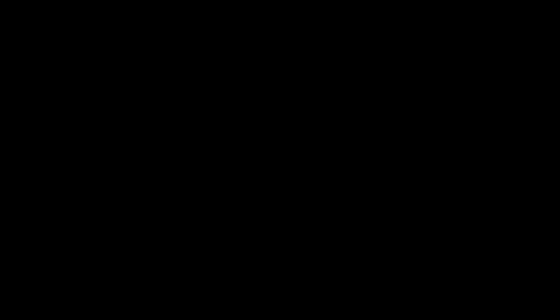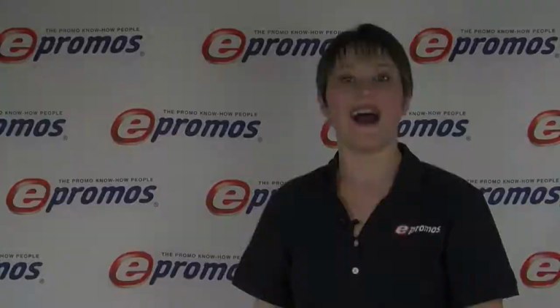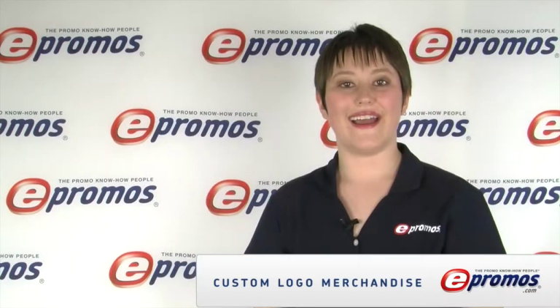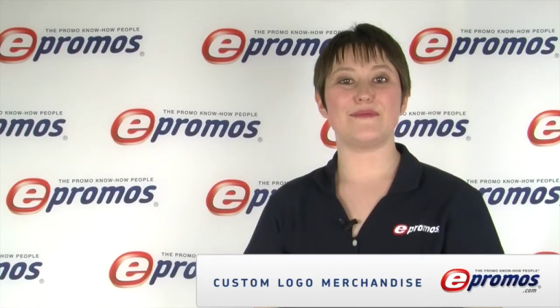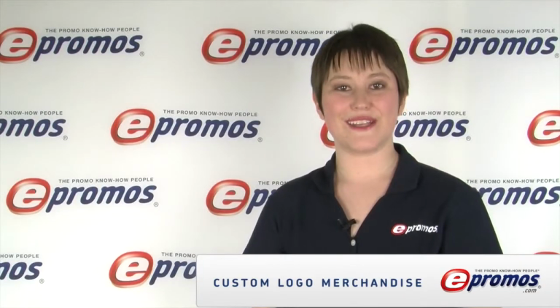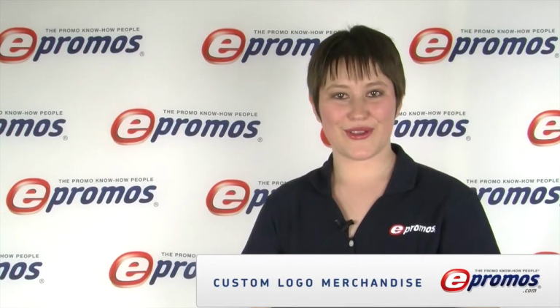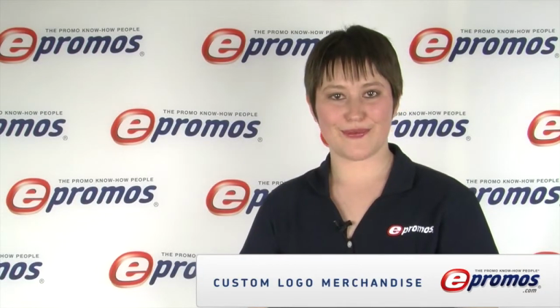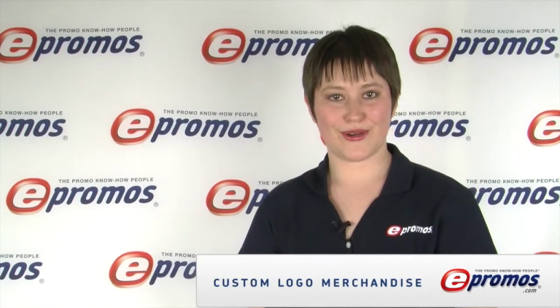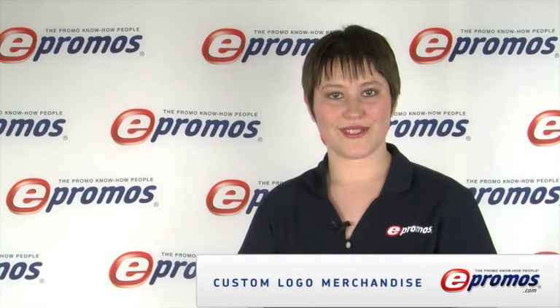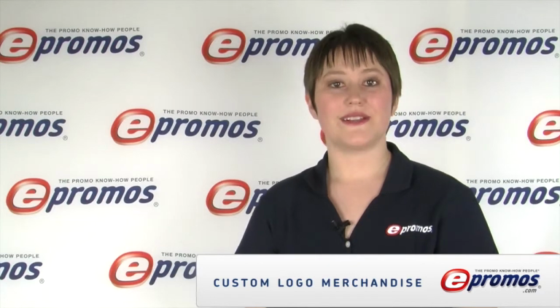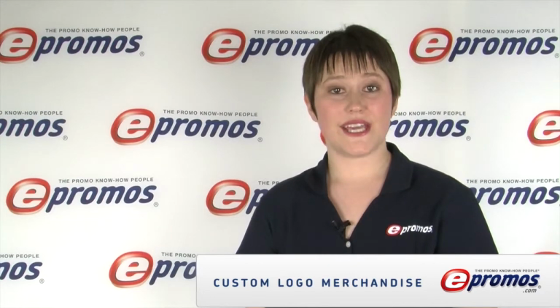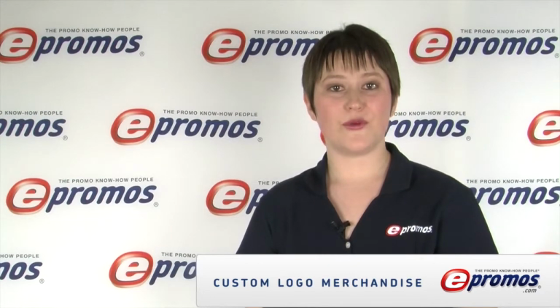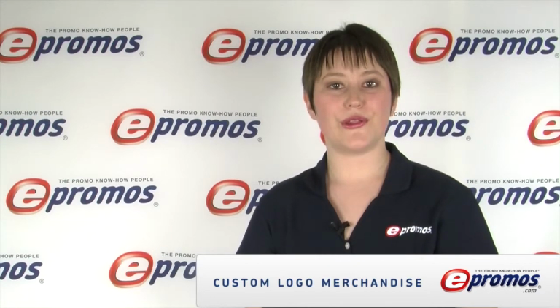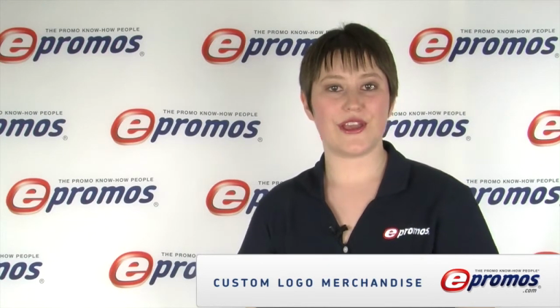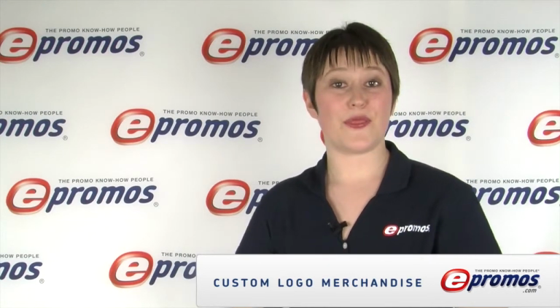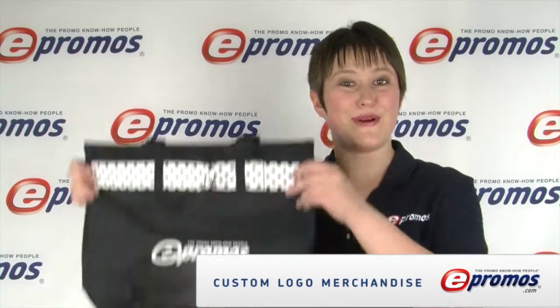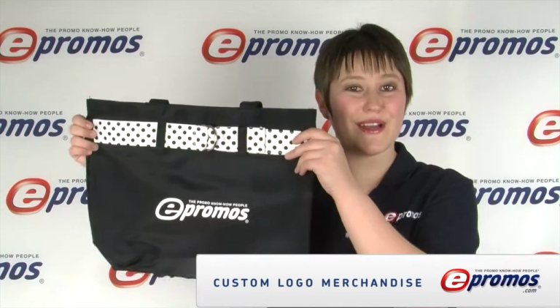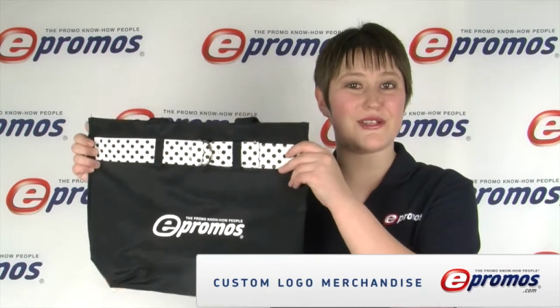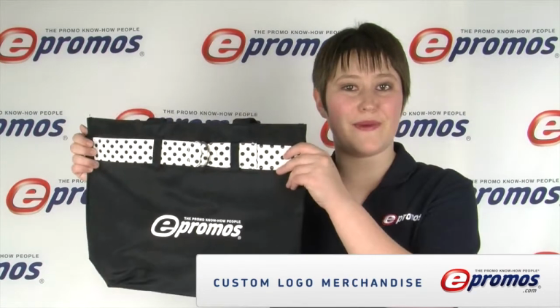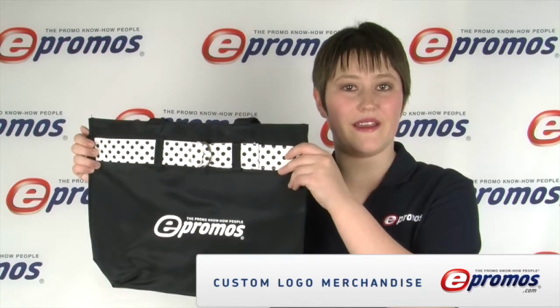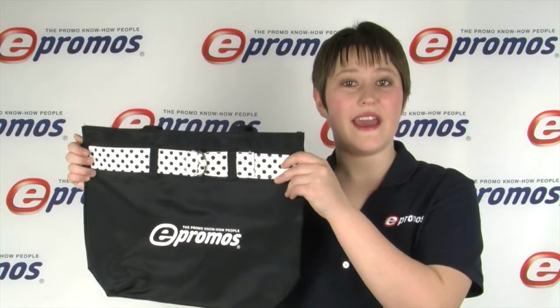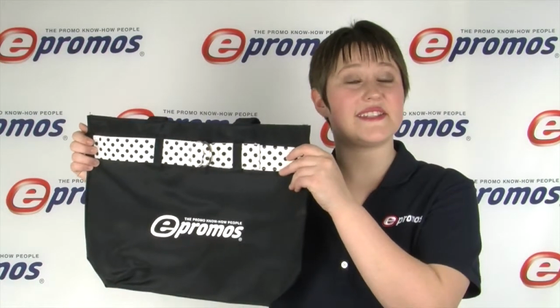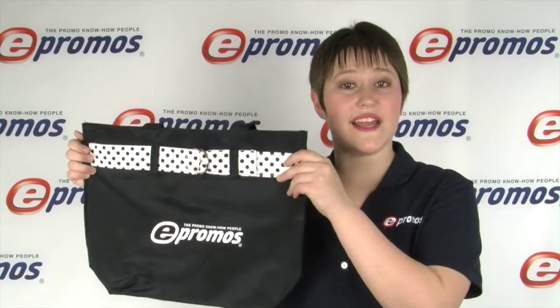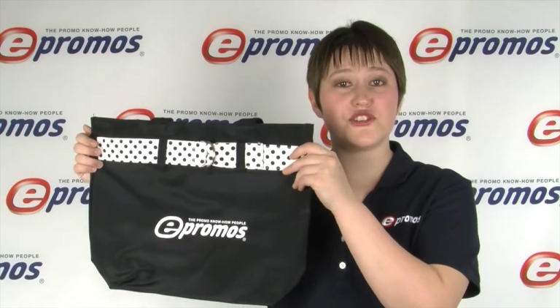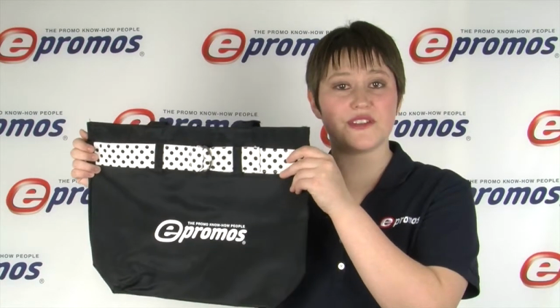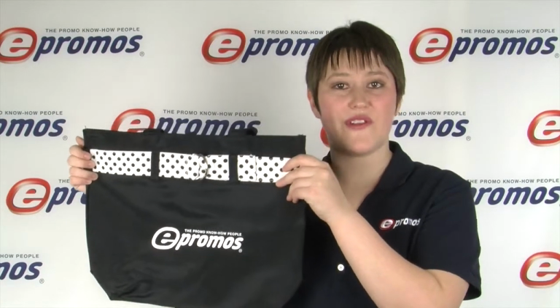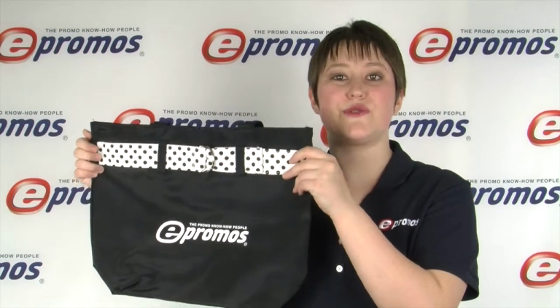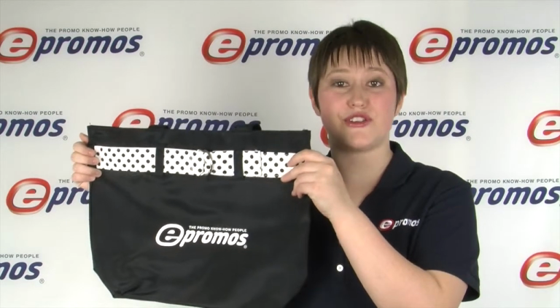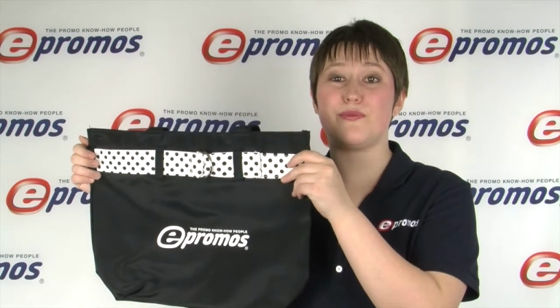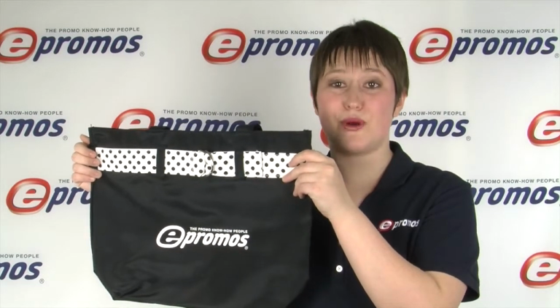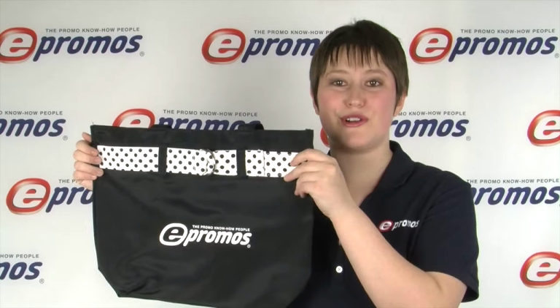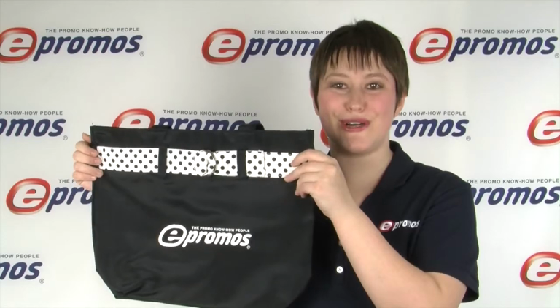Hi, I'm Danielle with ePromos. Today we'll be looking at the polka dot tote bag, a stylish twist on the traditional promotional tote.